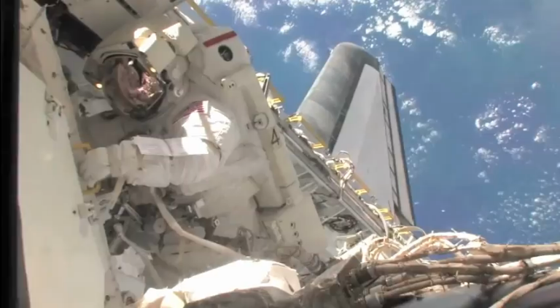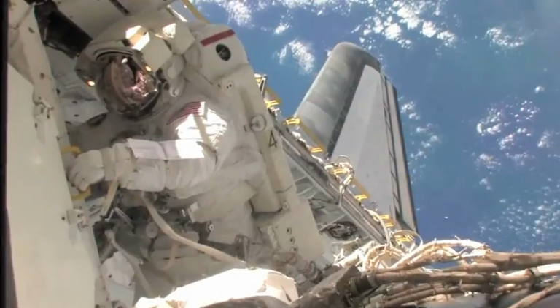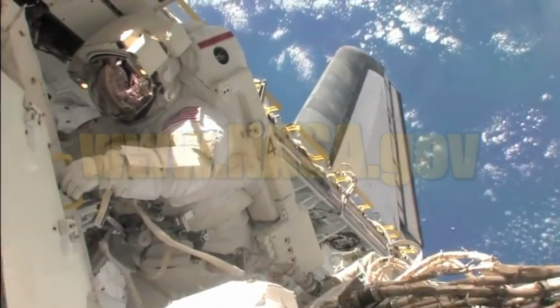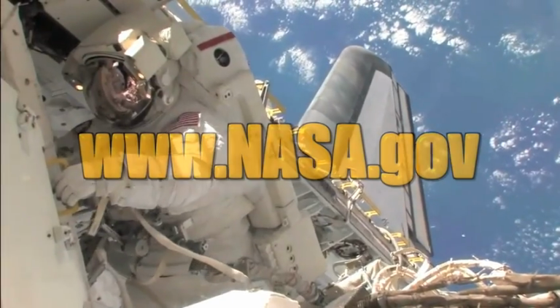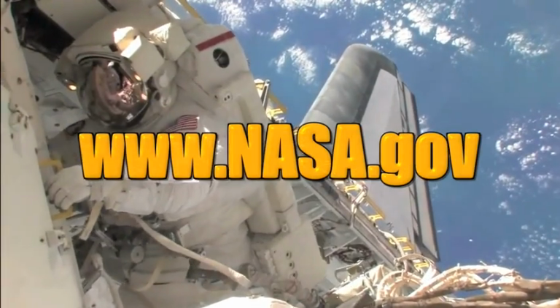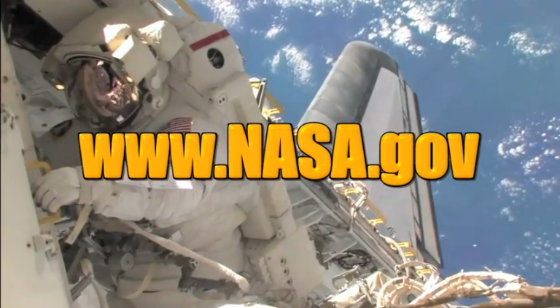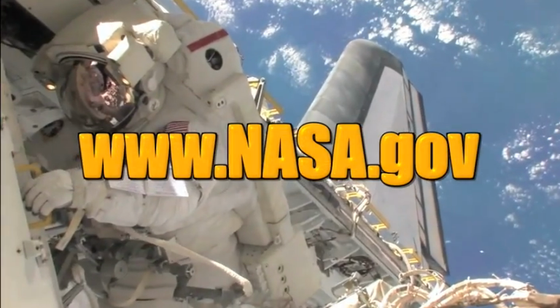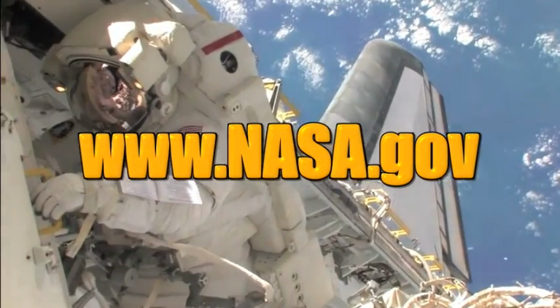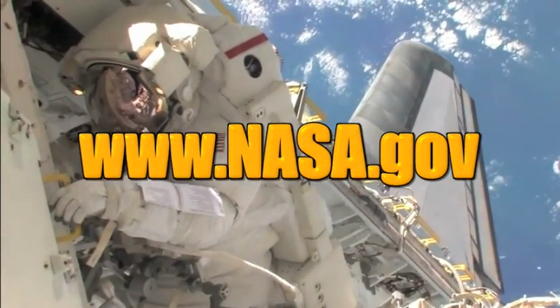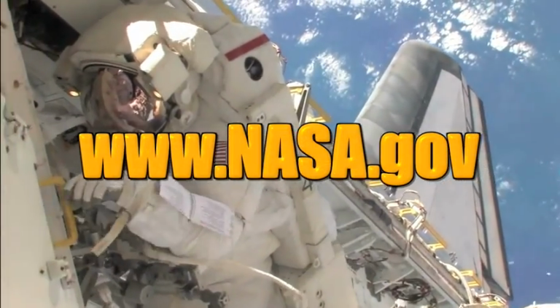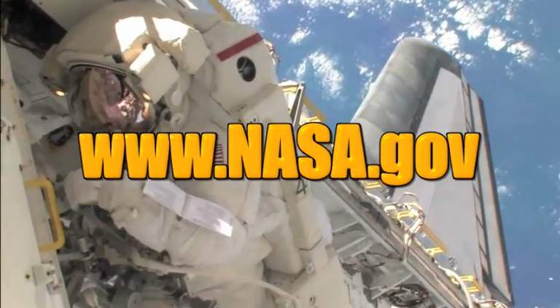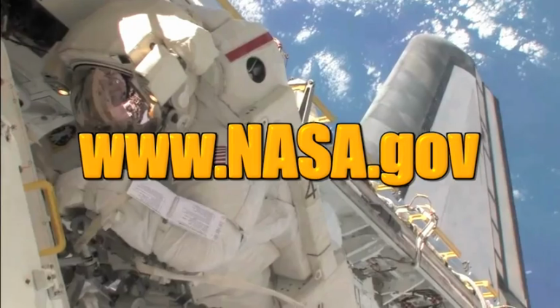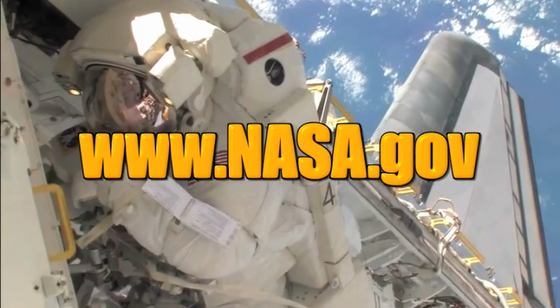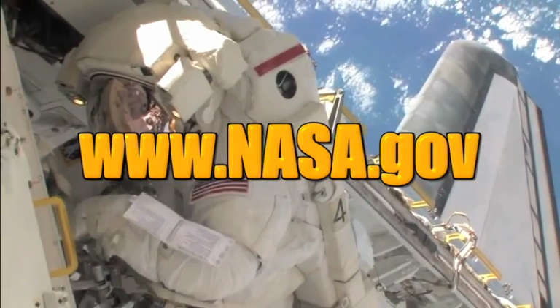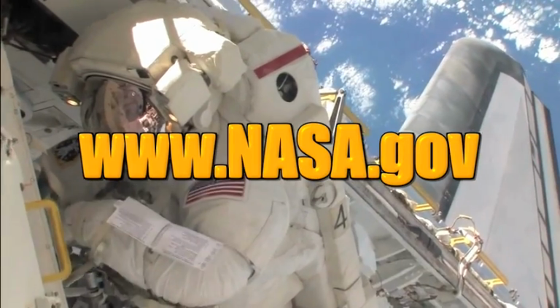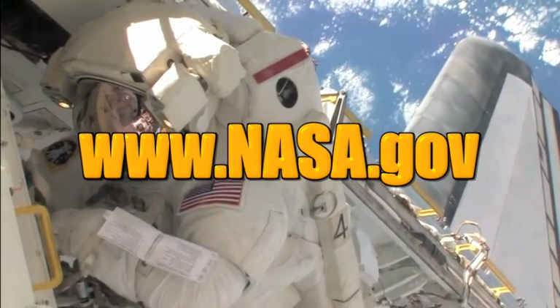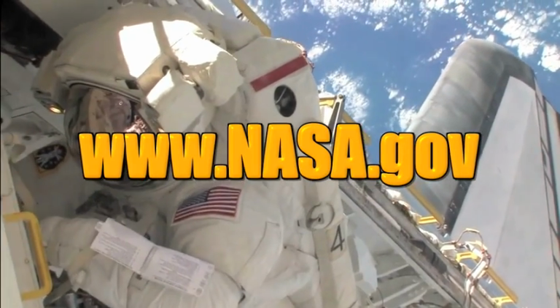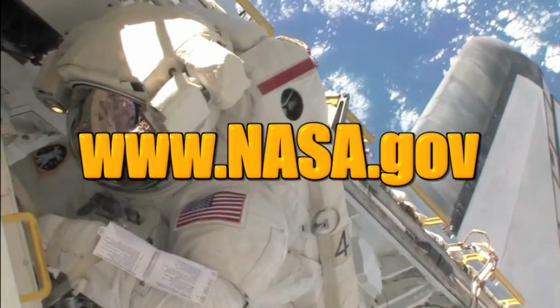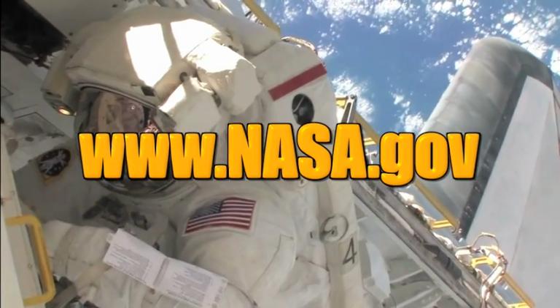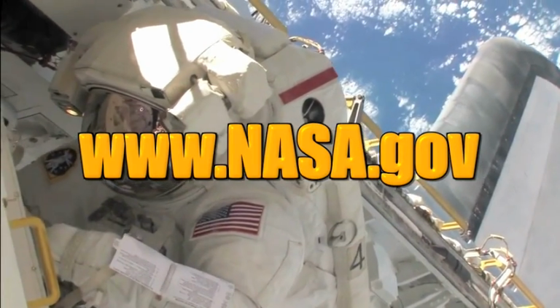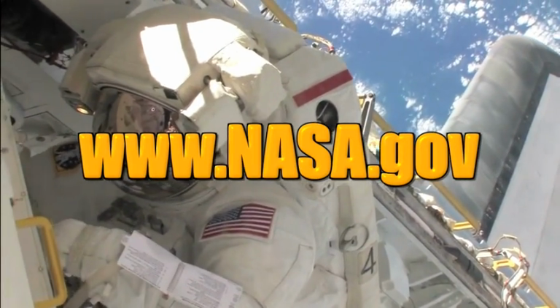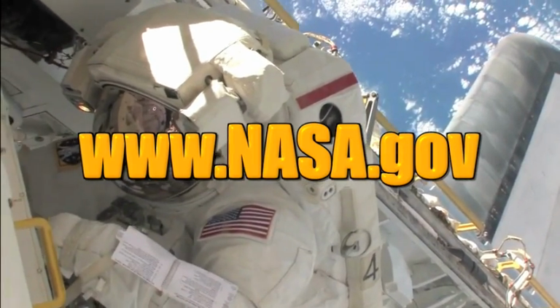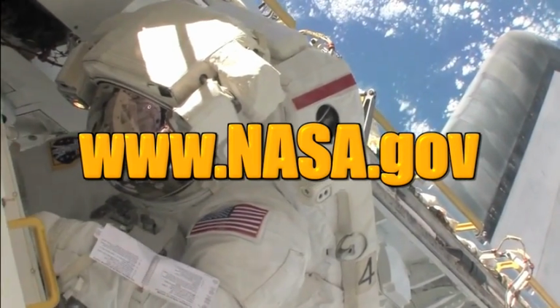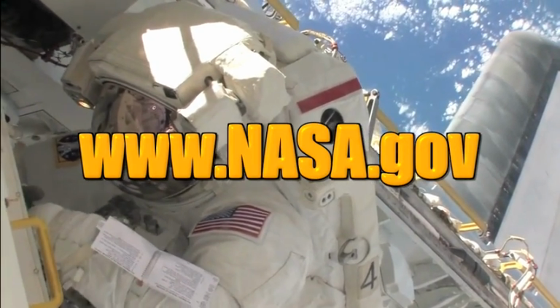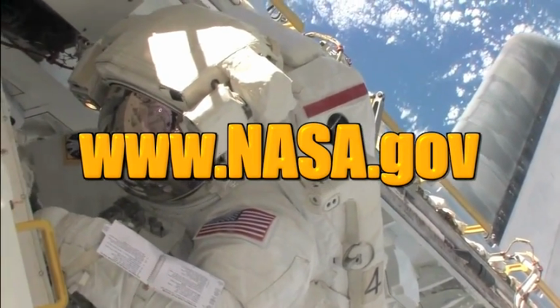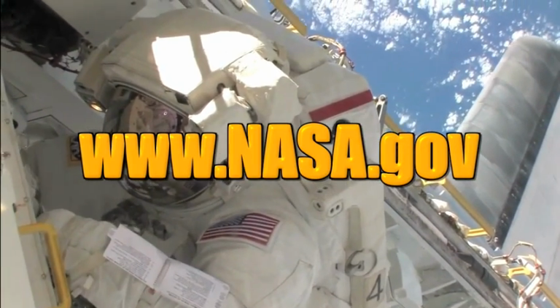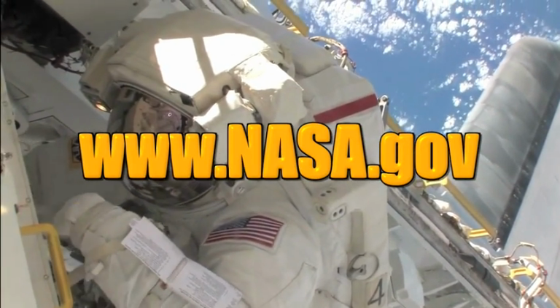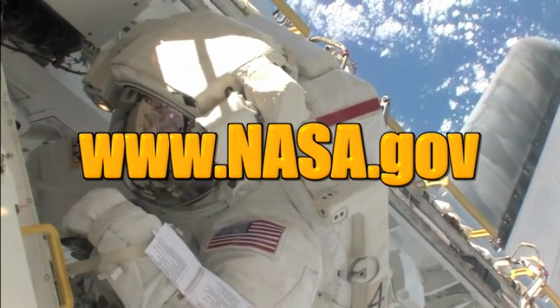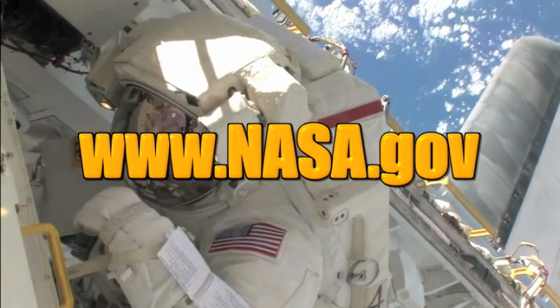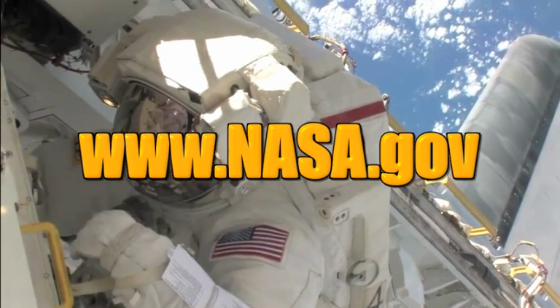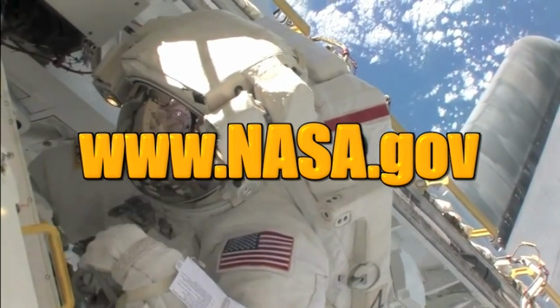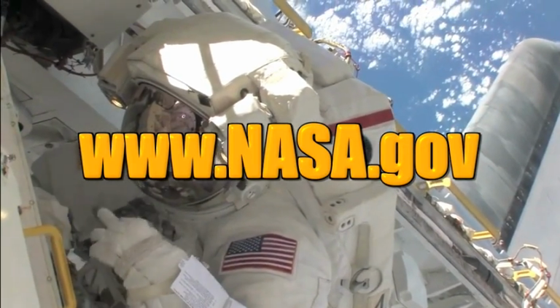You can learn more about ECLSS, the International Space Station, and all of NASA at www.nasa.gov.